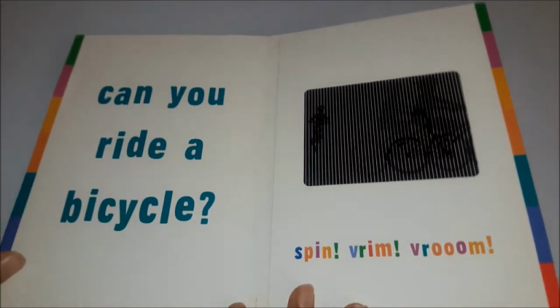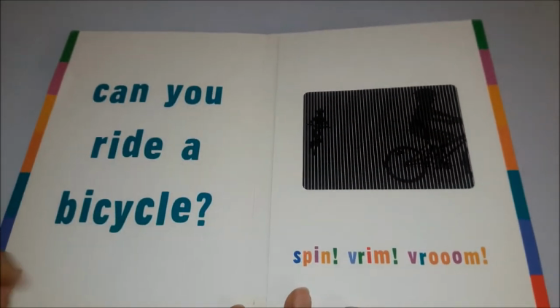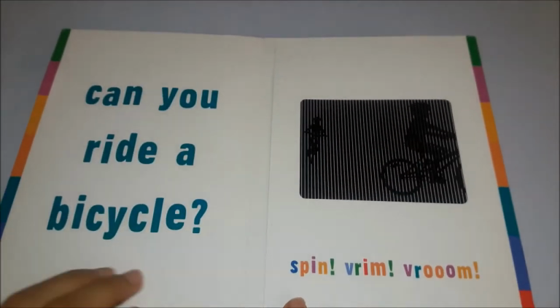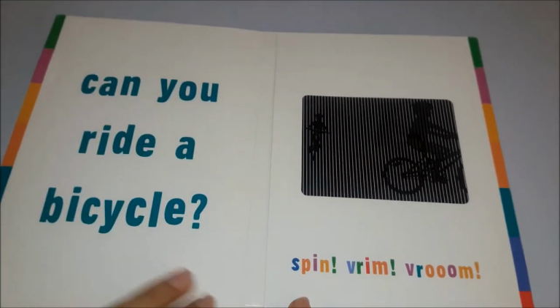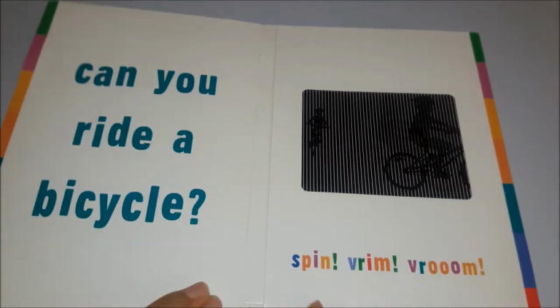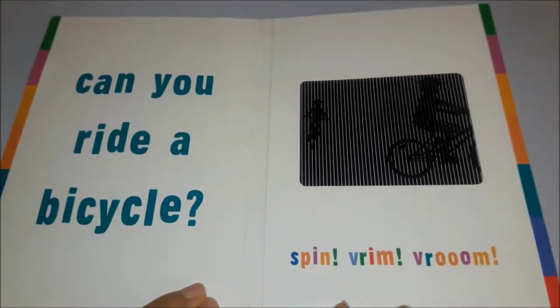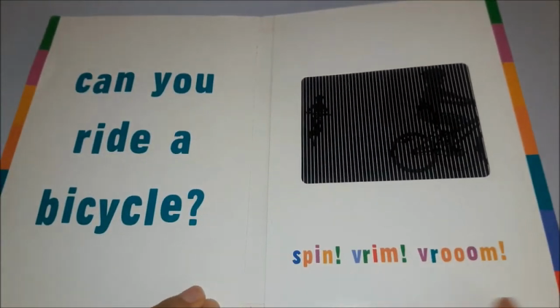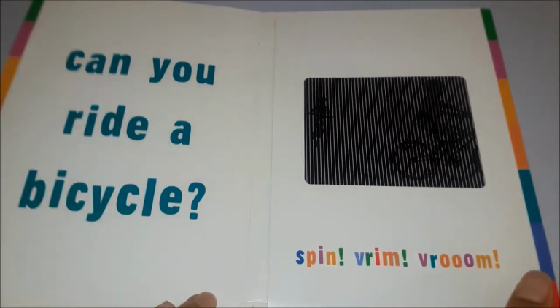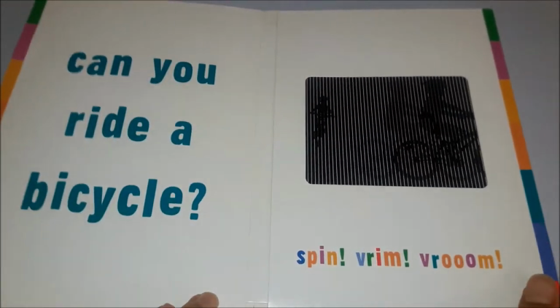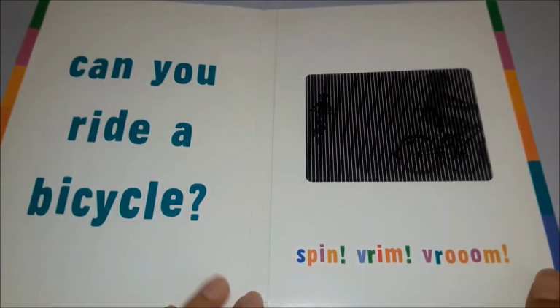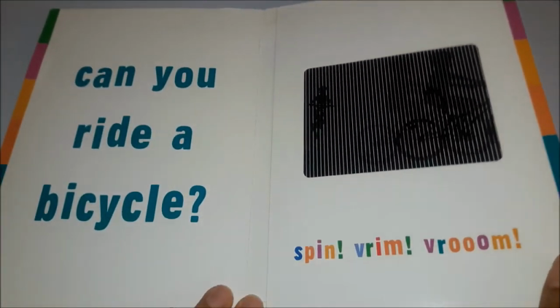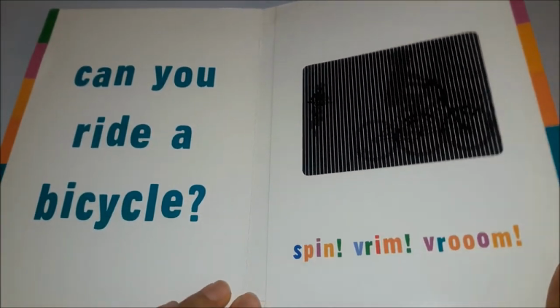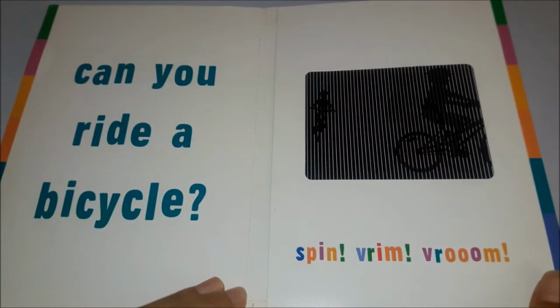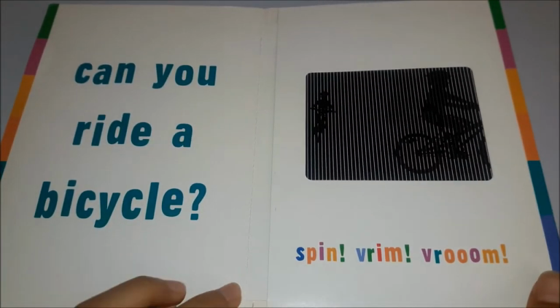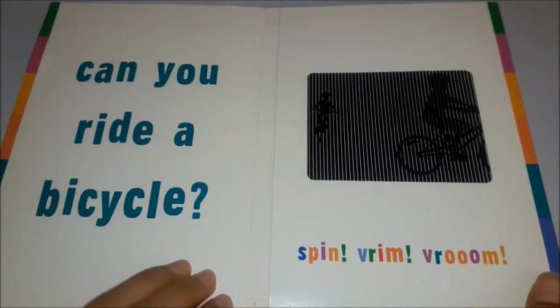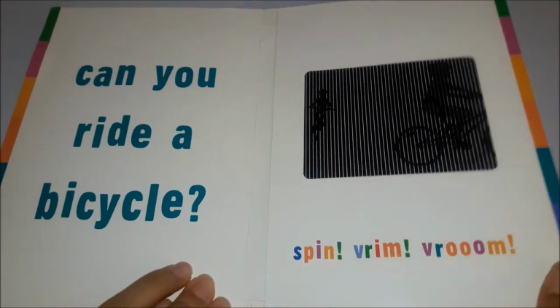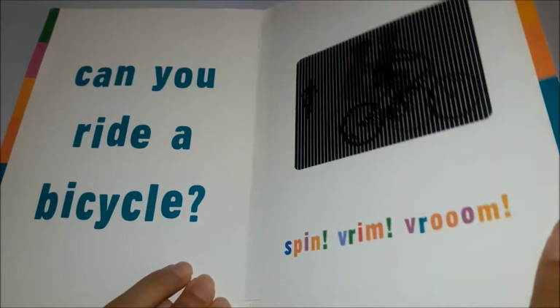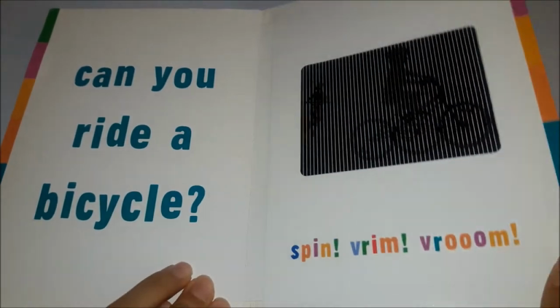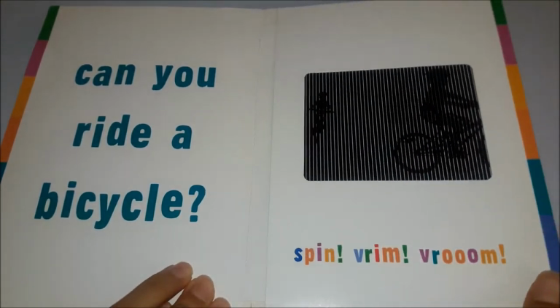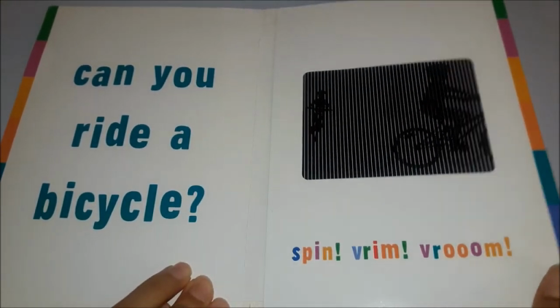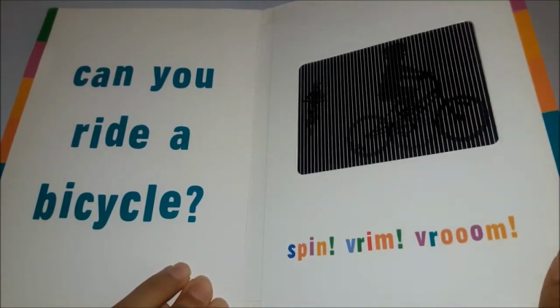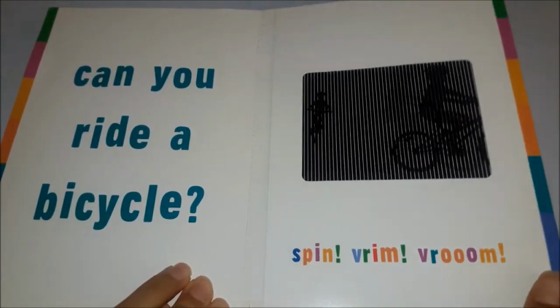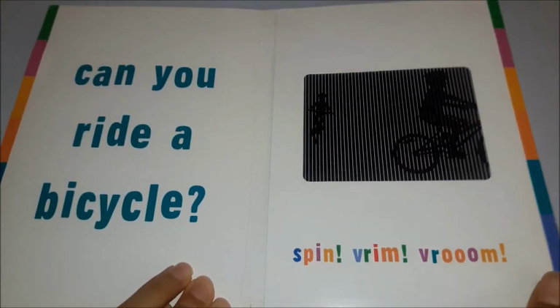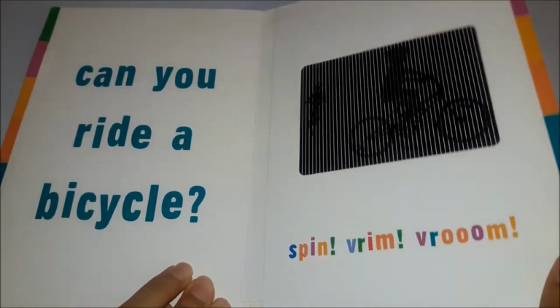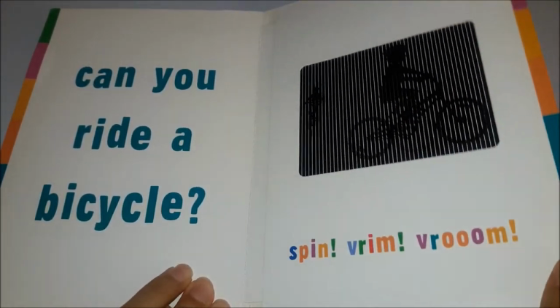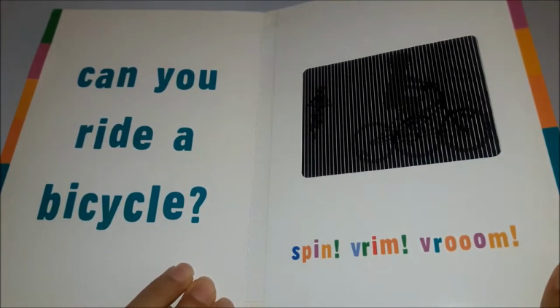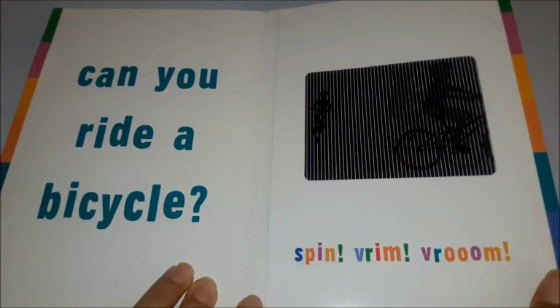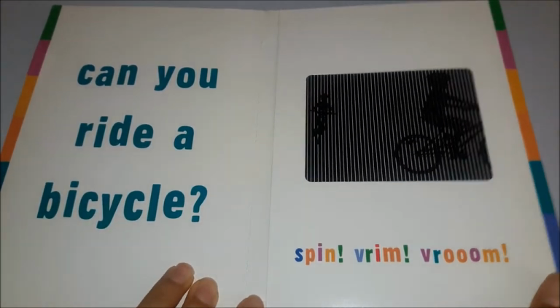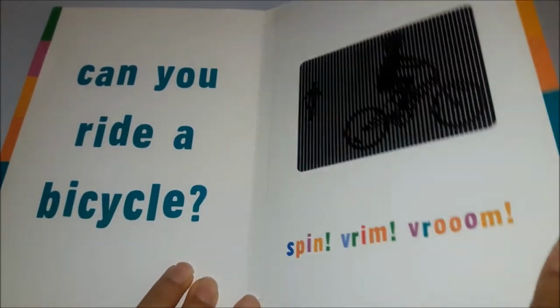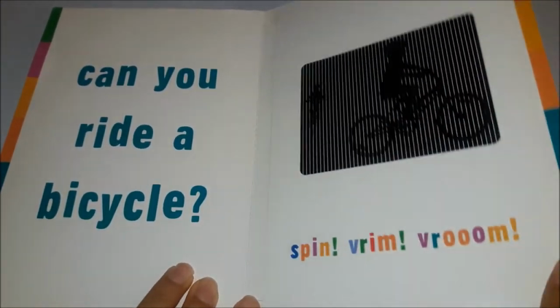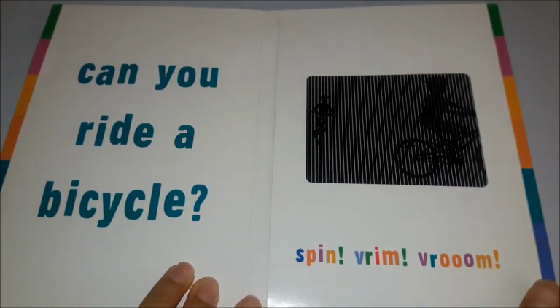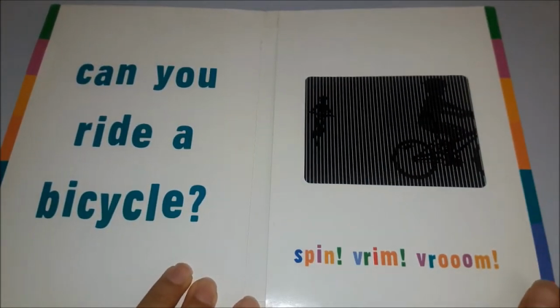Can you ride a bicycle? Spin, vroom, vroom, vroom.